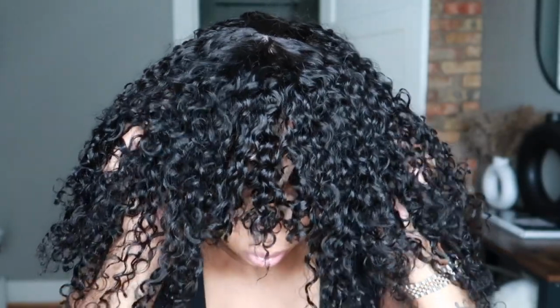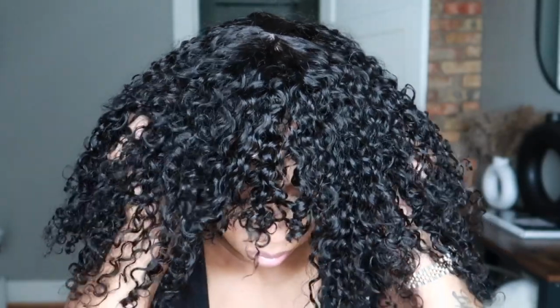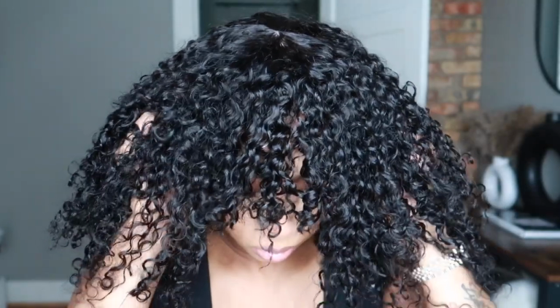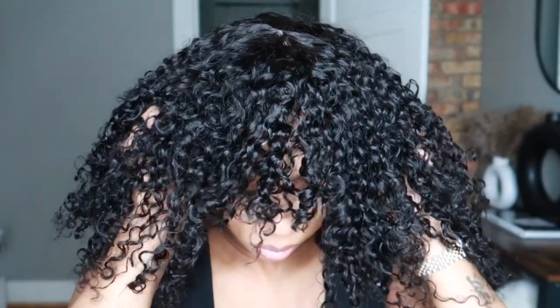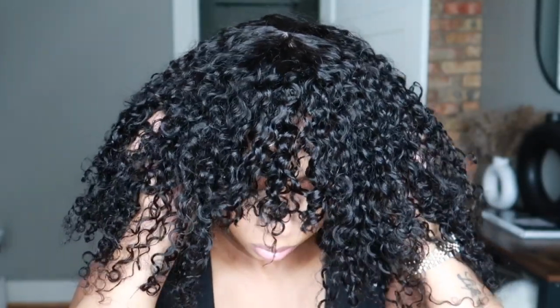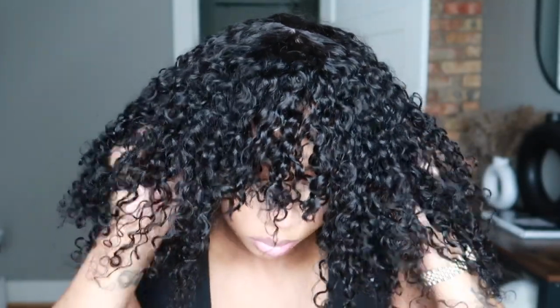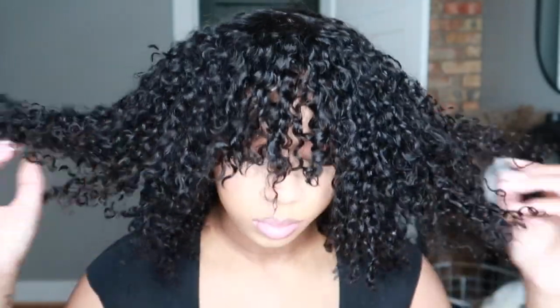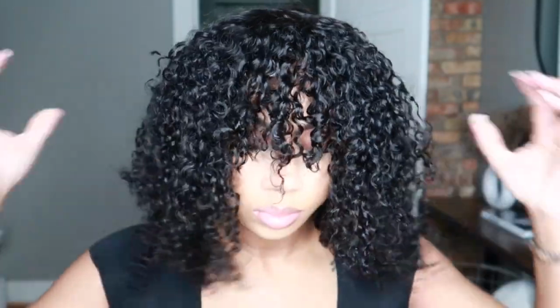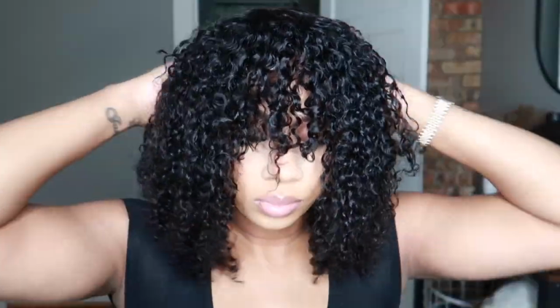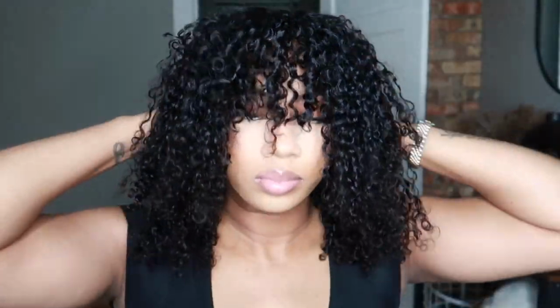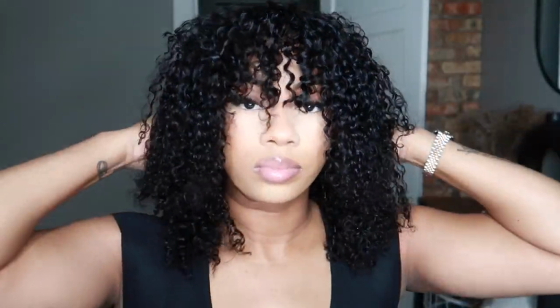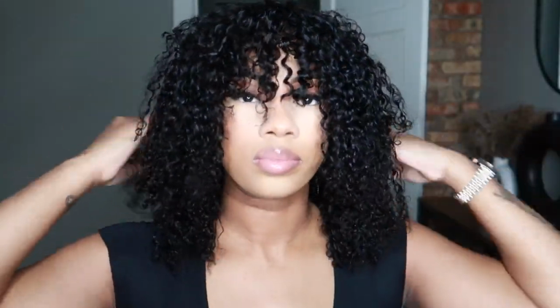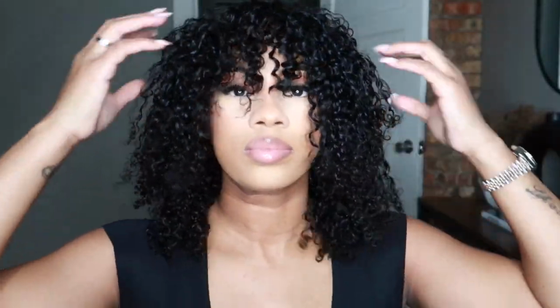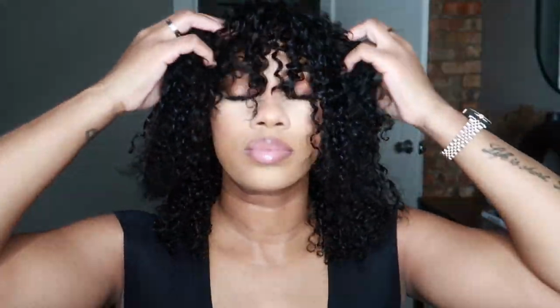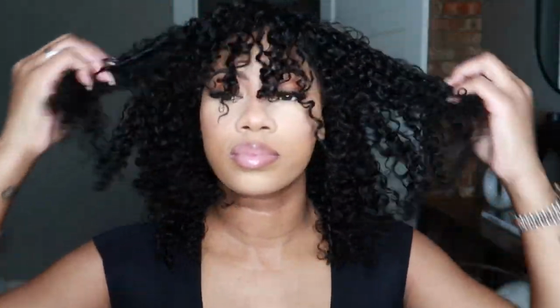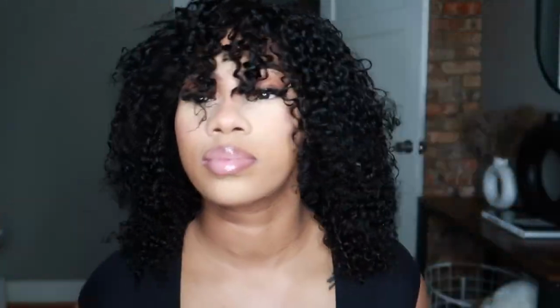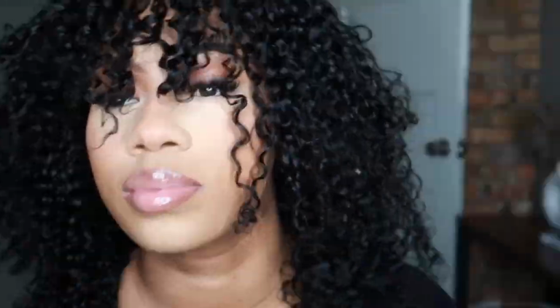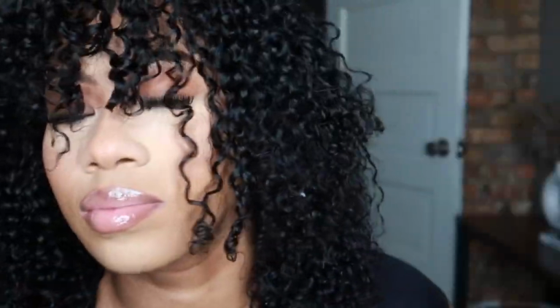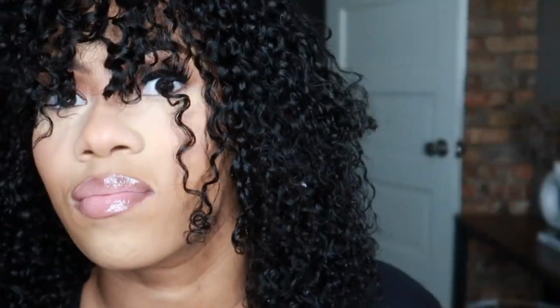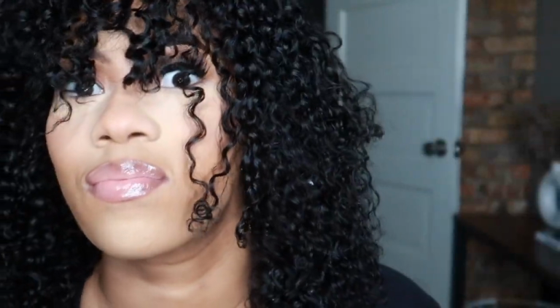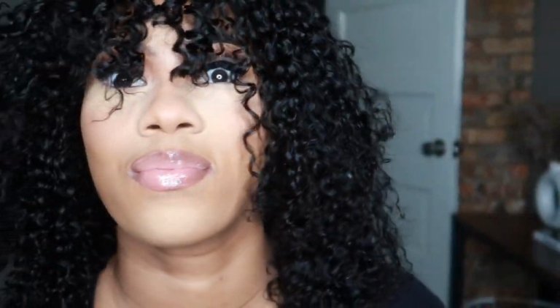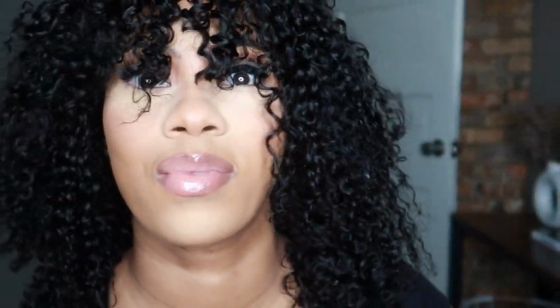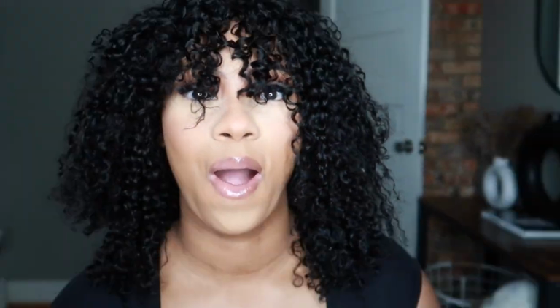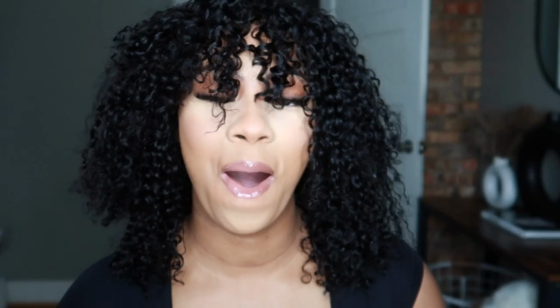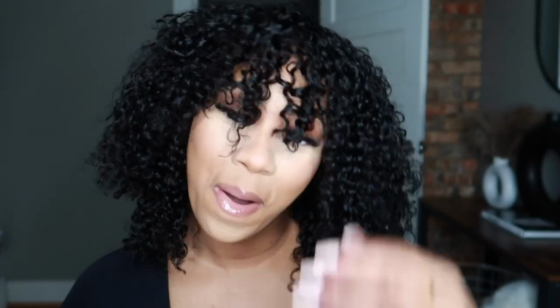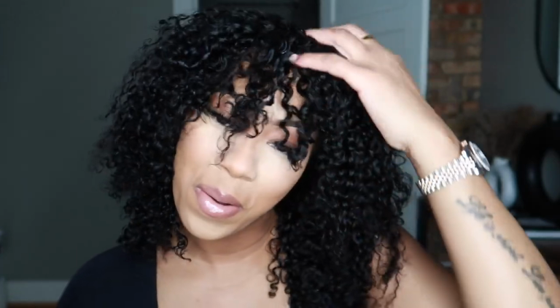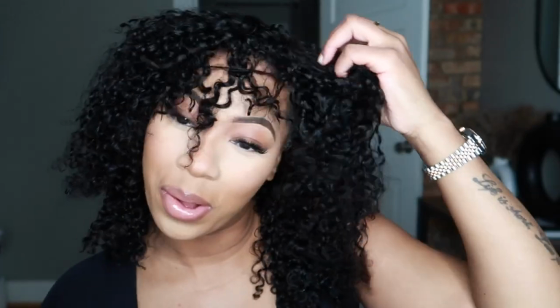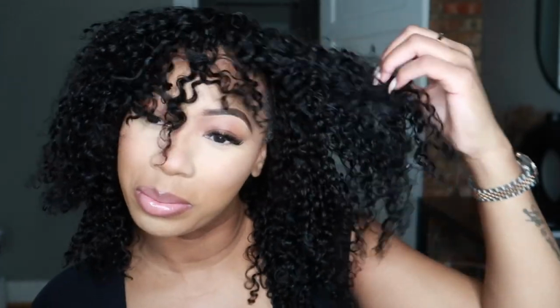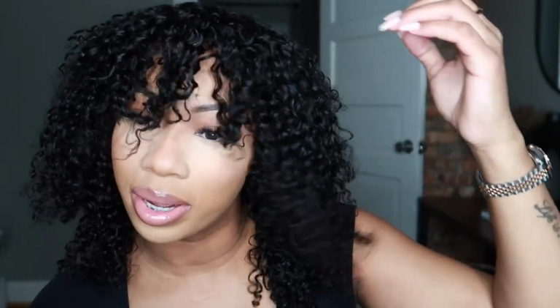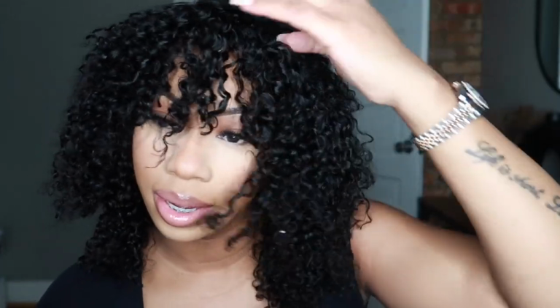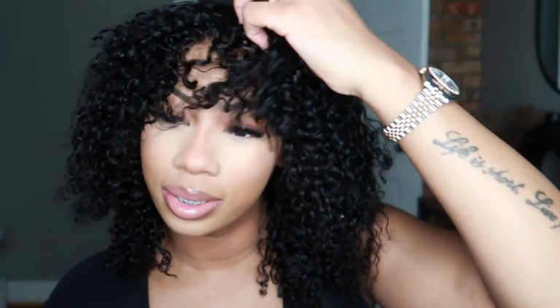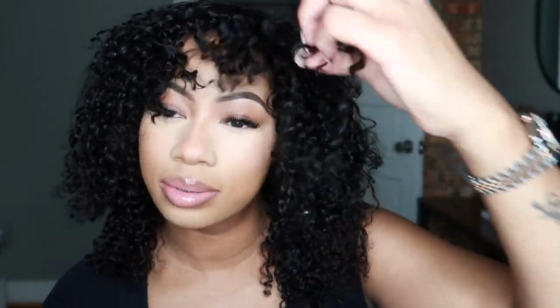And y'all, when I seen this wig I'm like, 'What?' But we got it together.